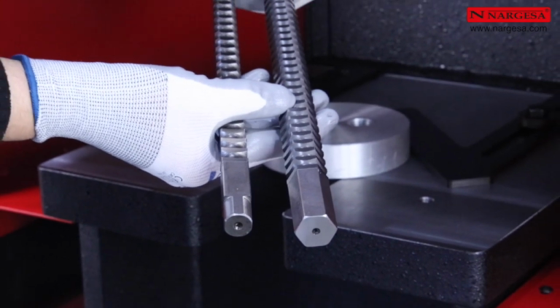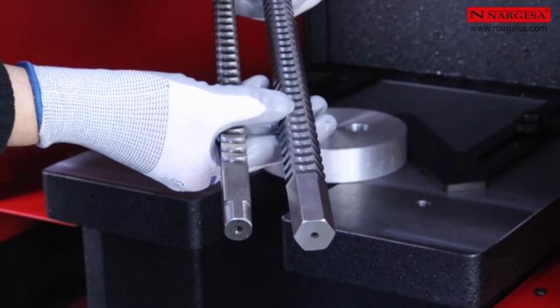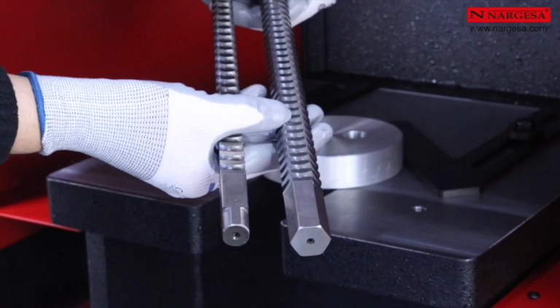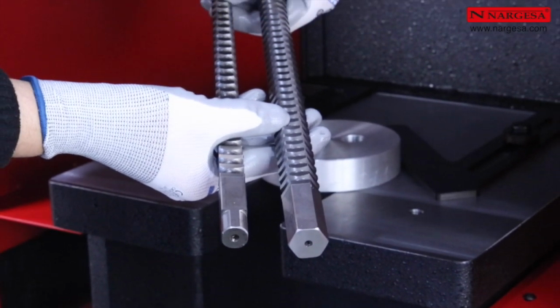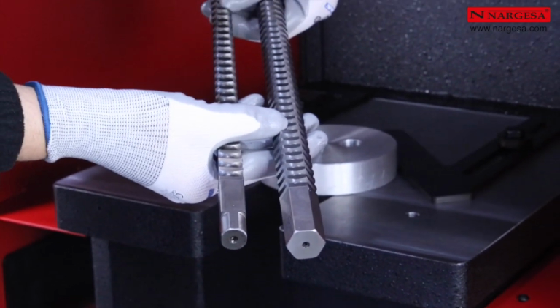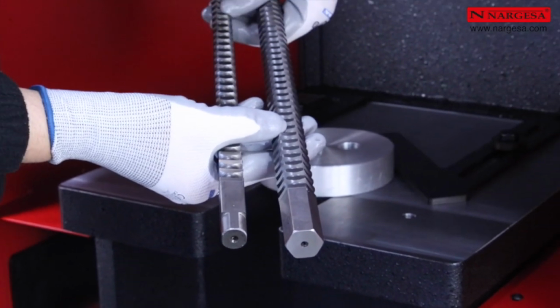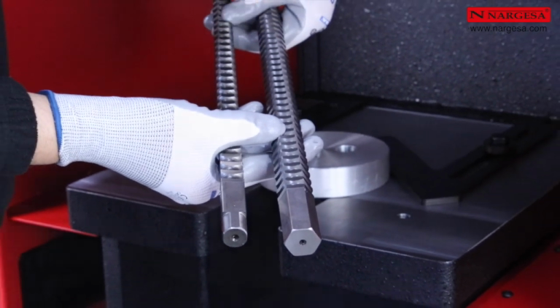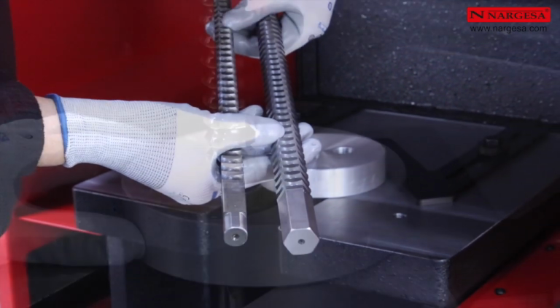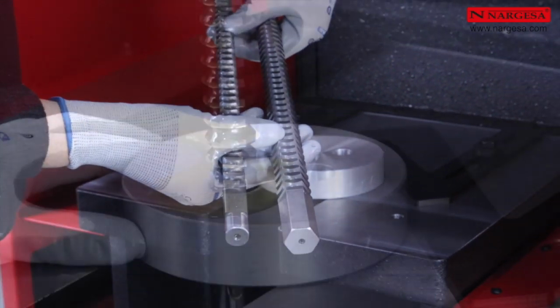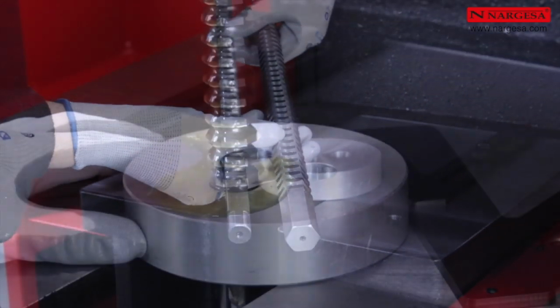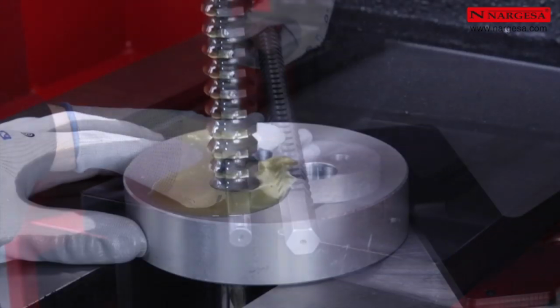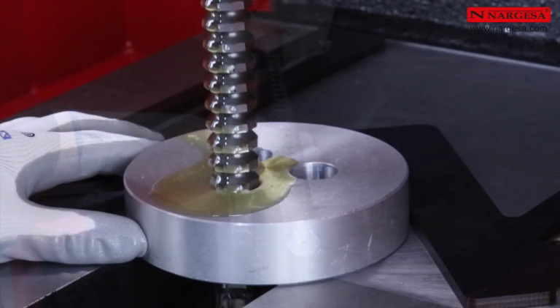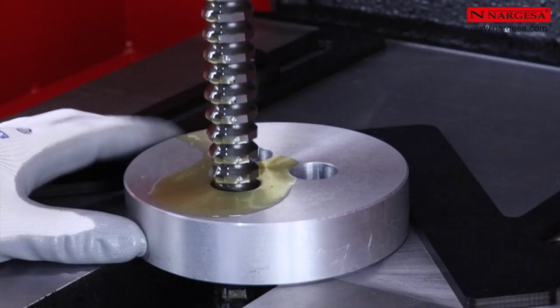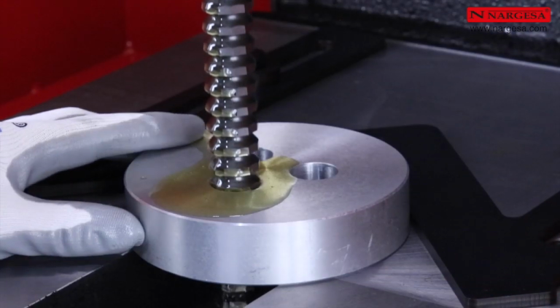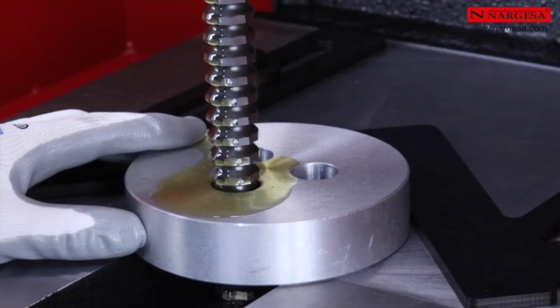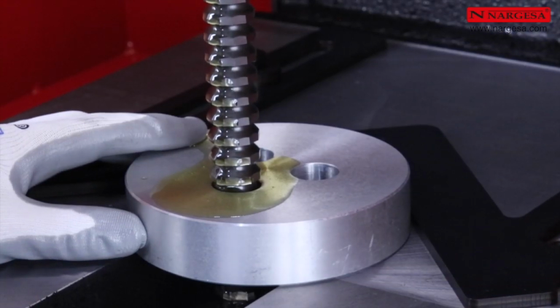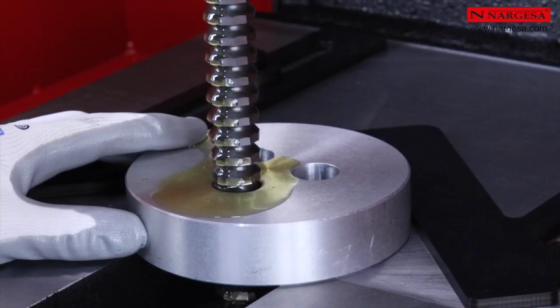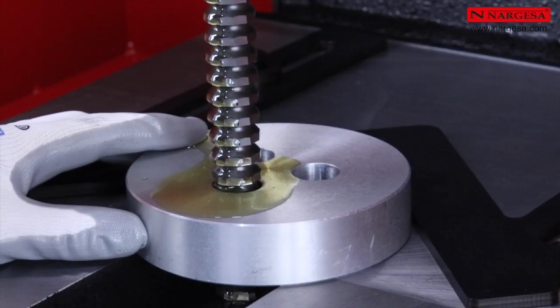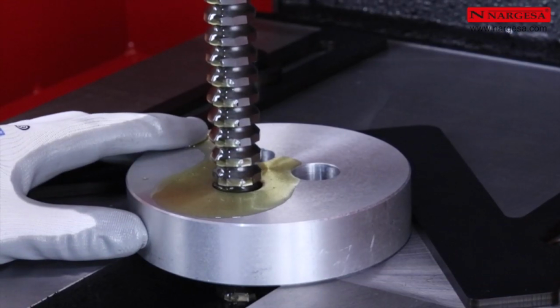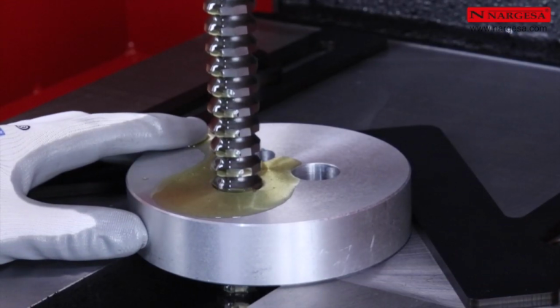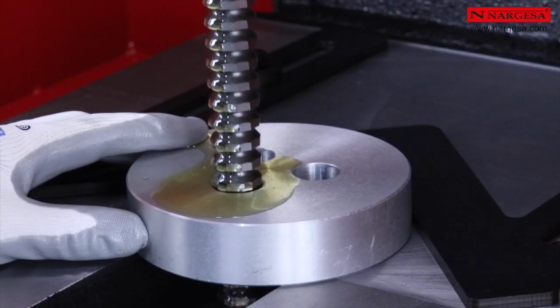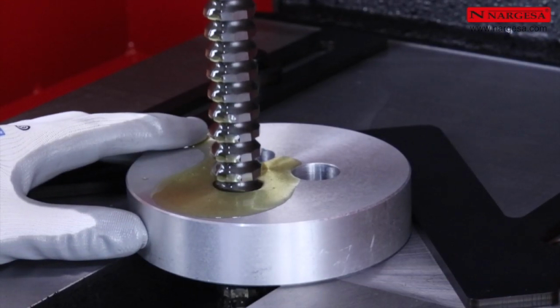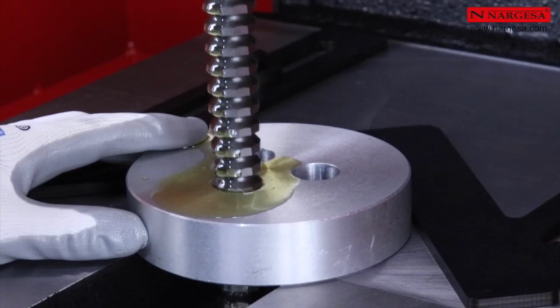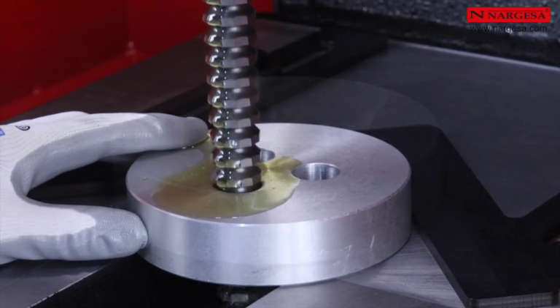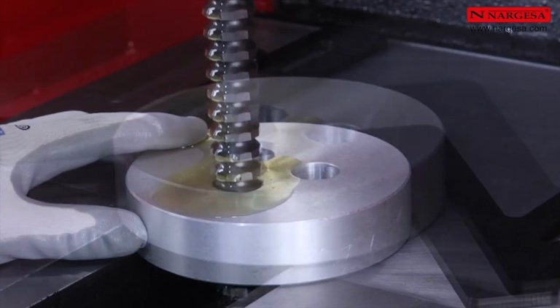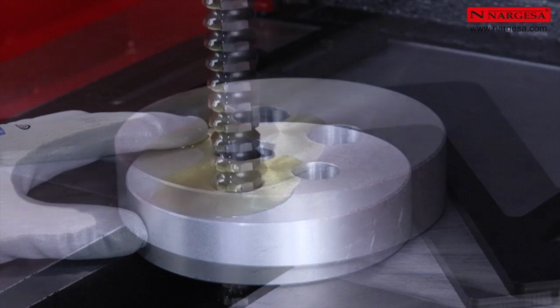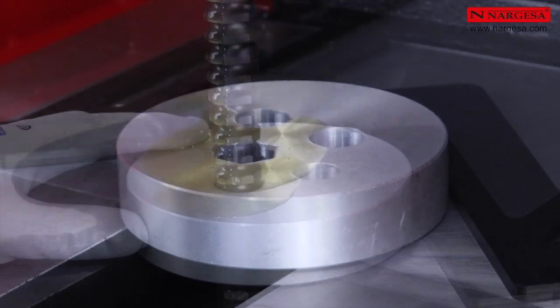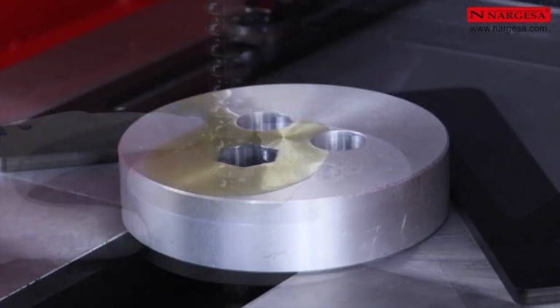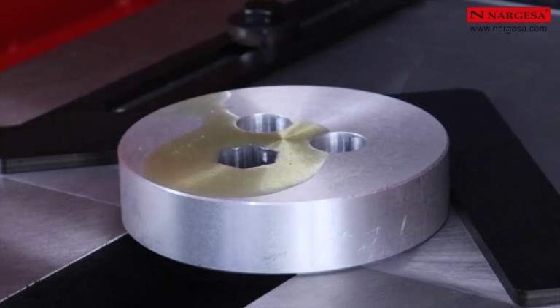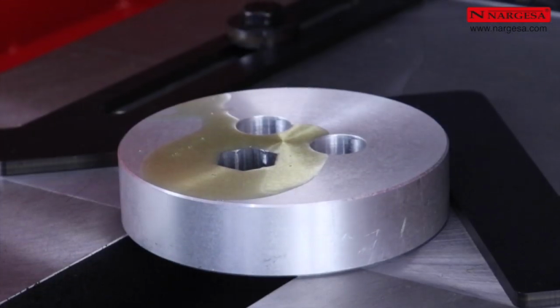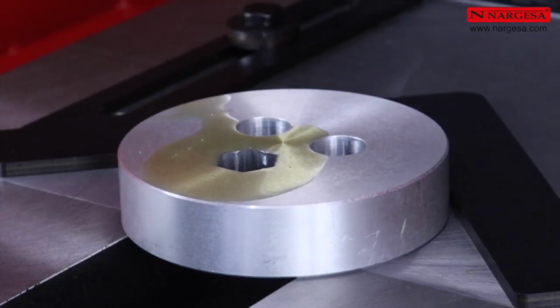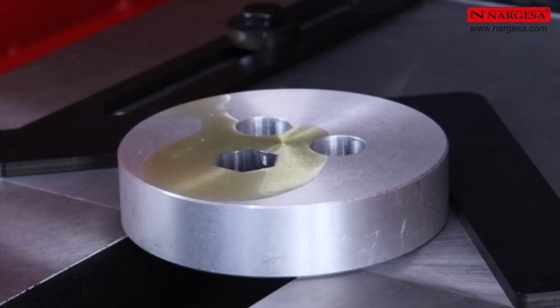En partant également d'un trou cylindrique, il est possible de réaliser des brochages hexagonaux.